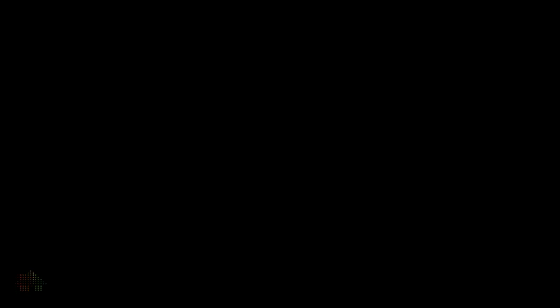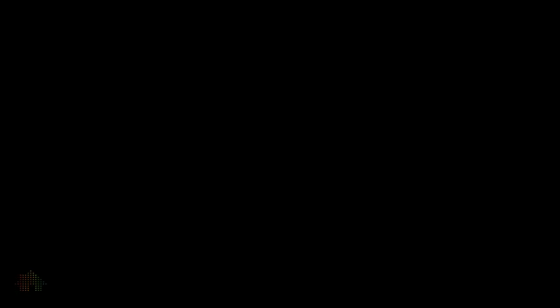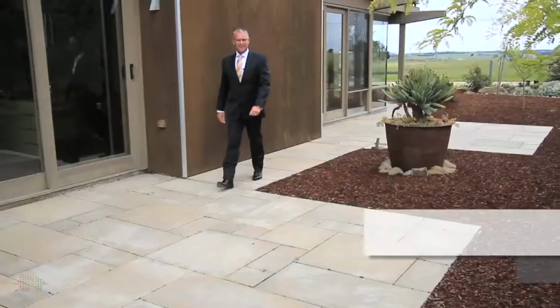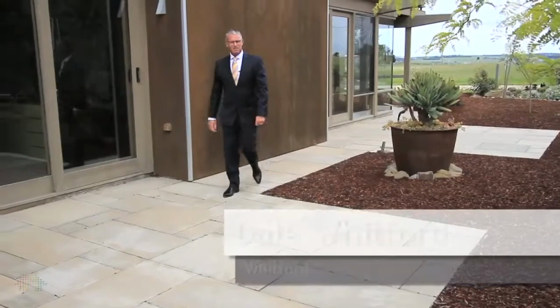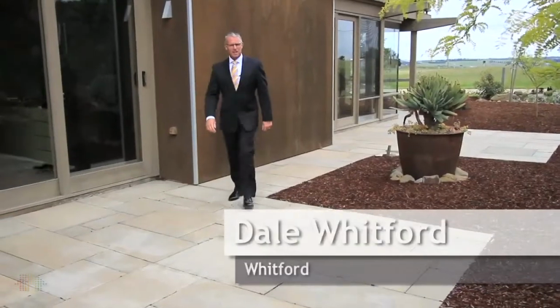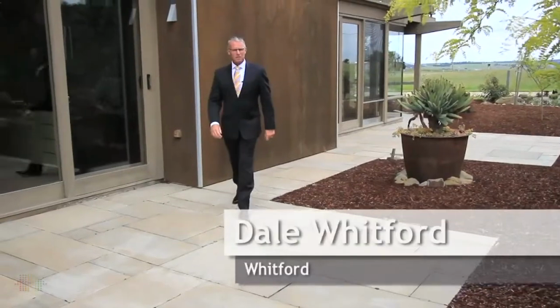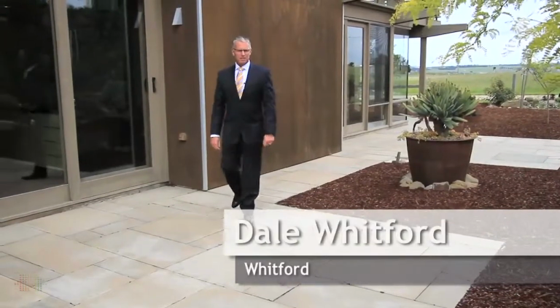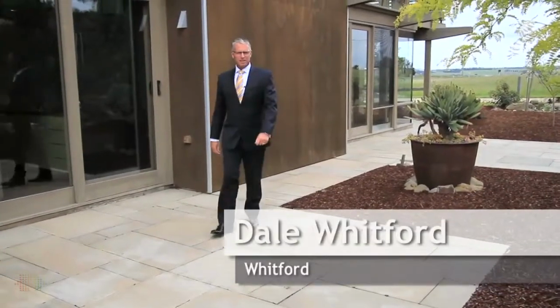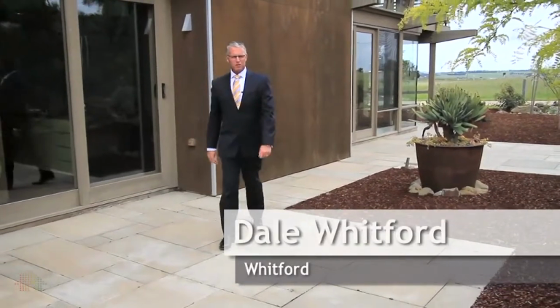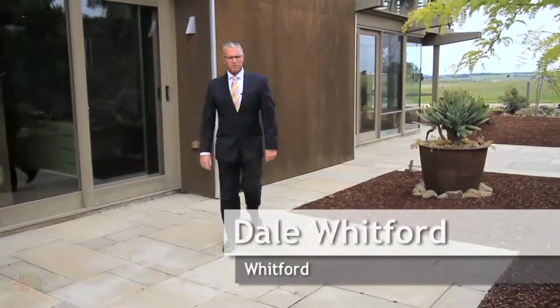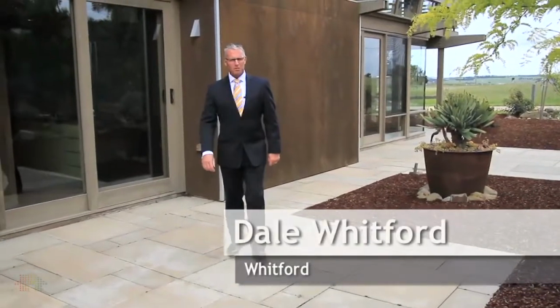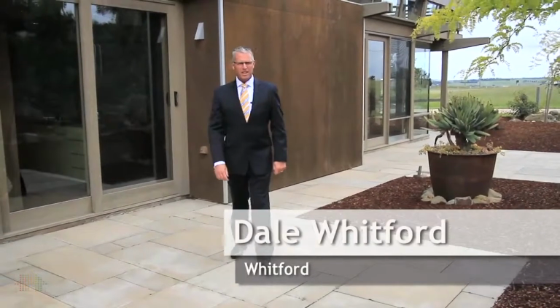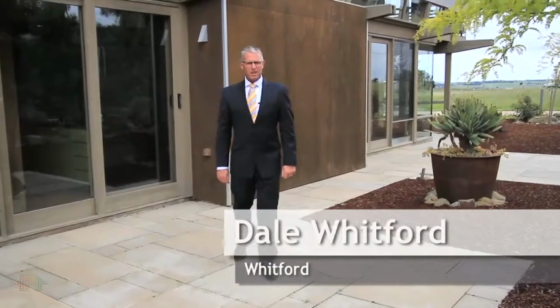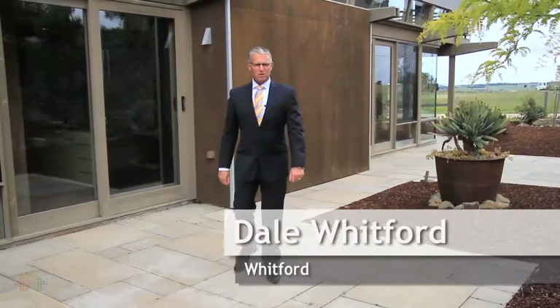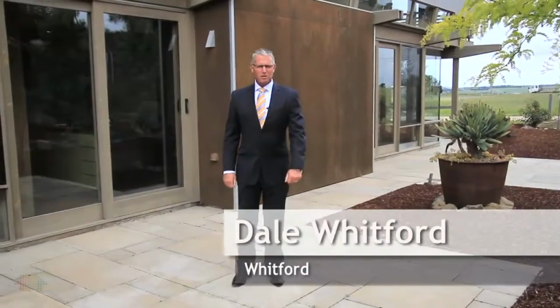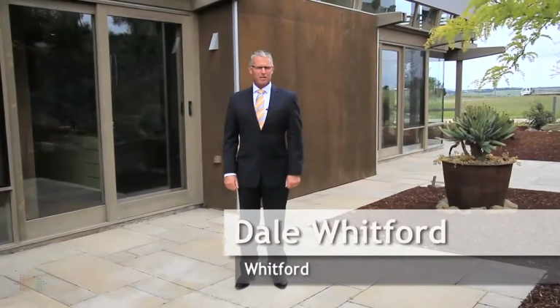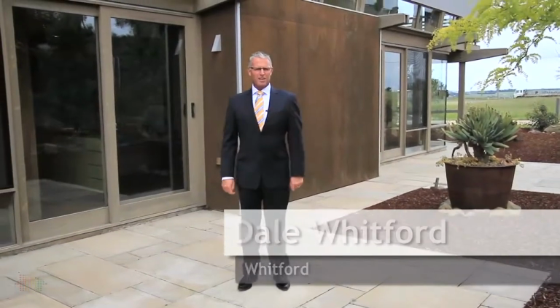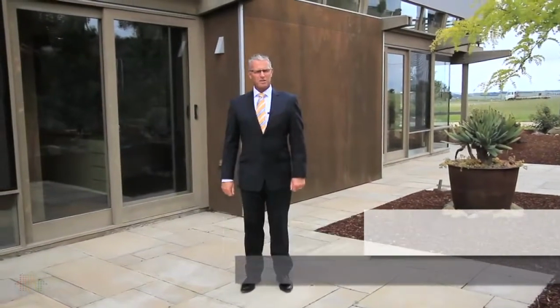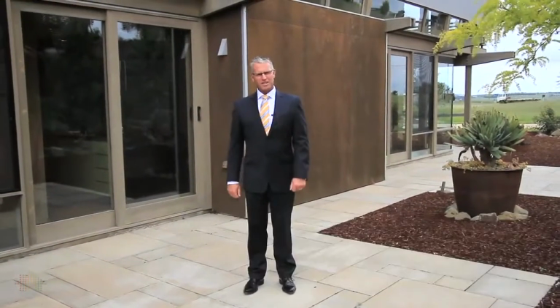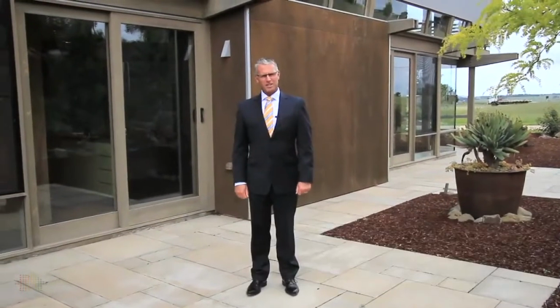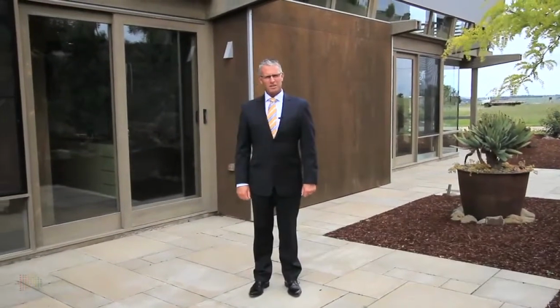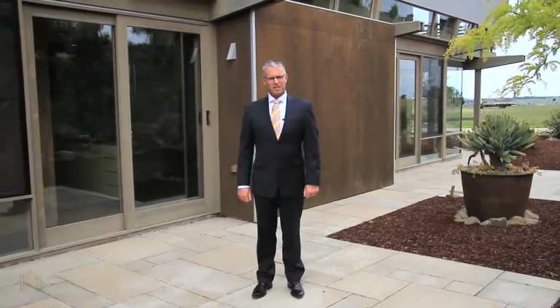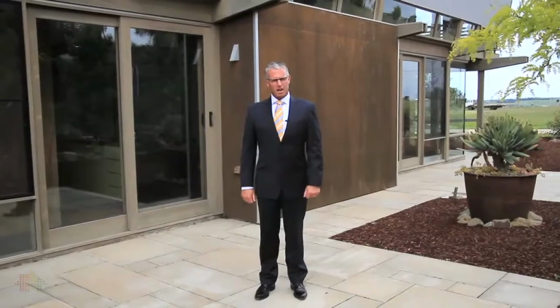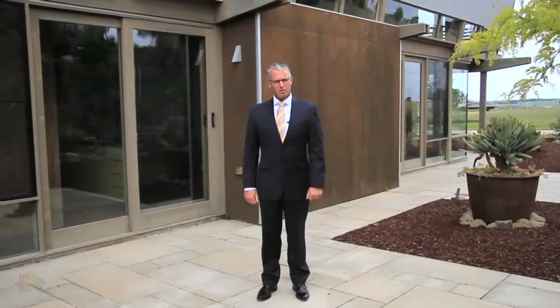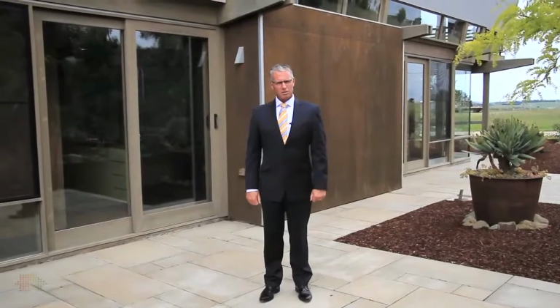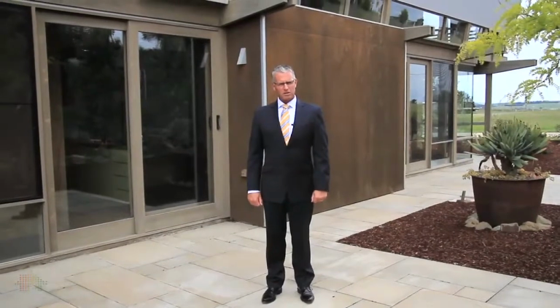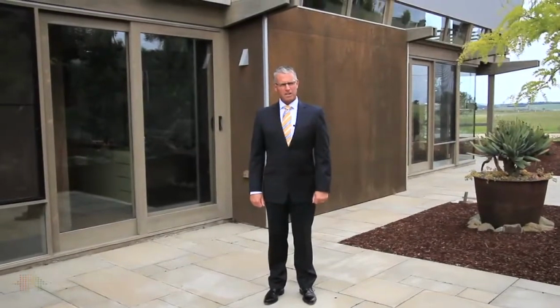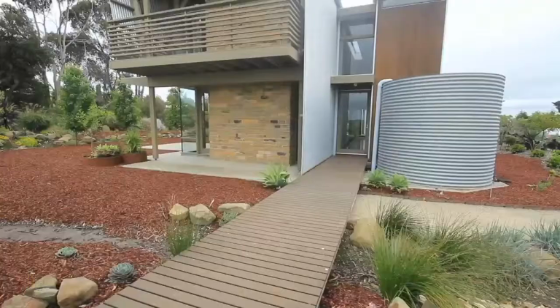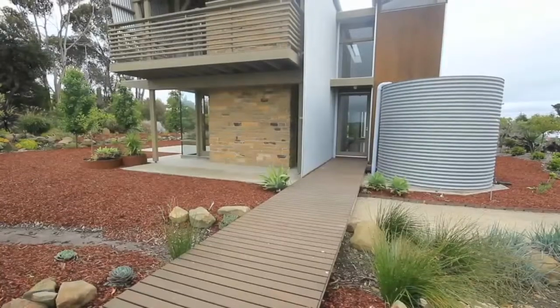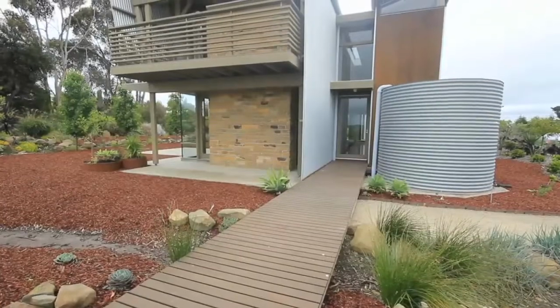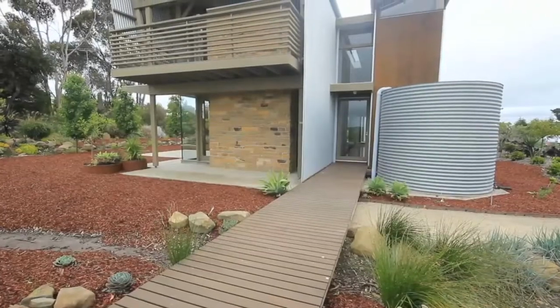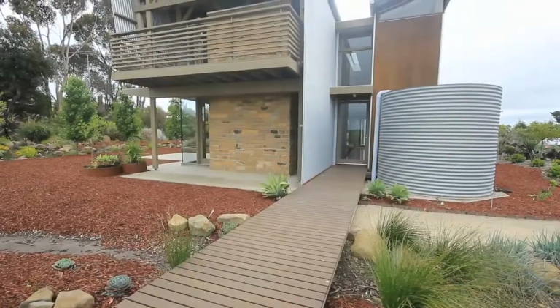Hi, I'm Dale Whitford of Whitford Property. Welcome to 30 Heel Street in Ceres. I'm sure you will agree, a stunning home.